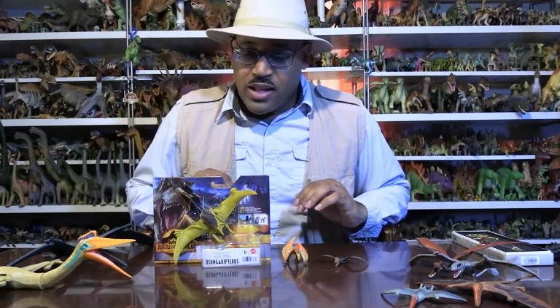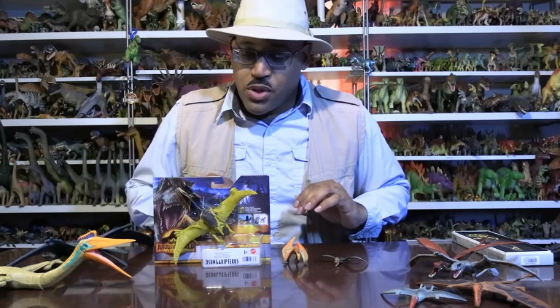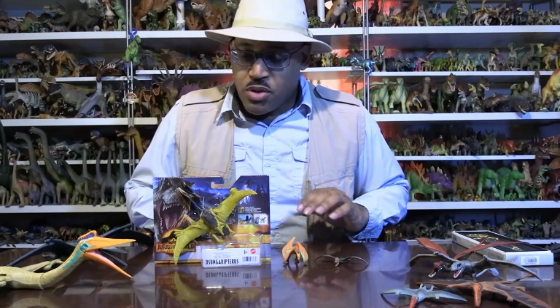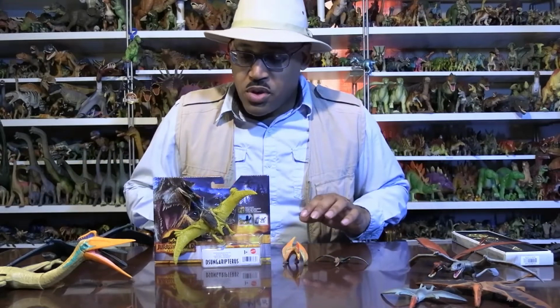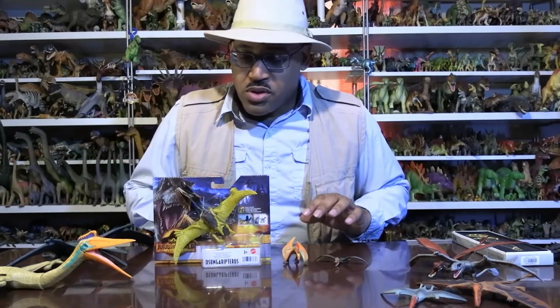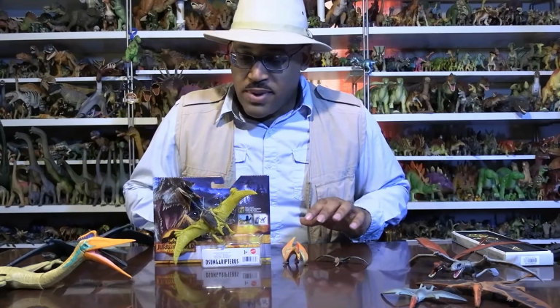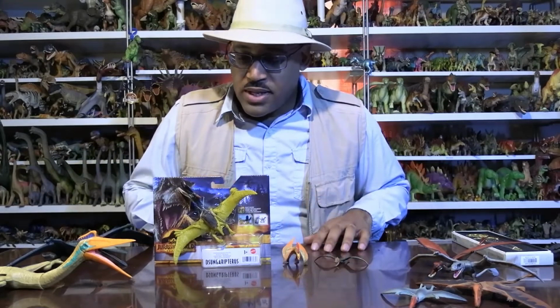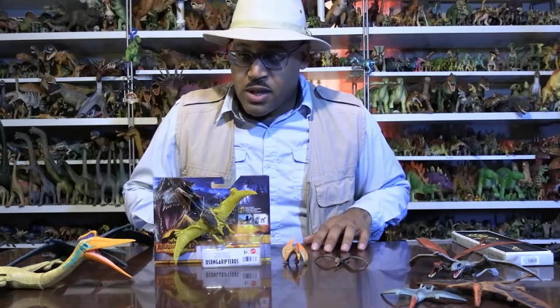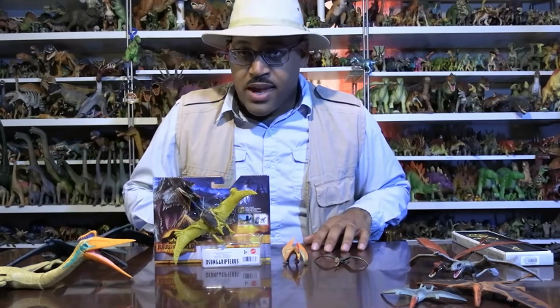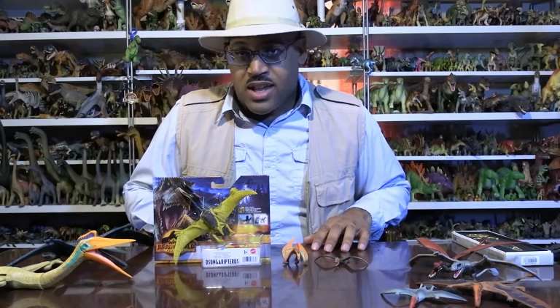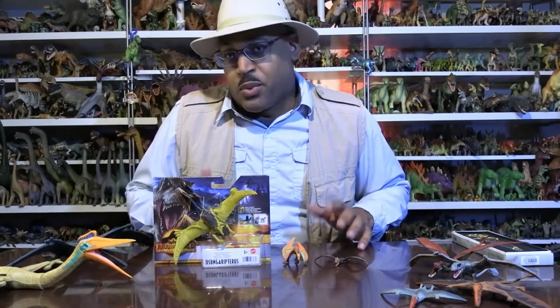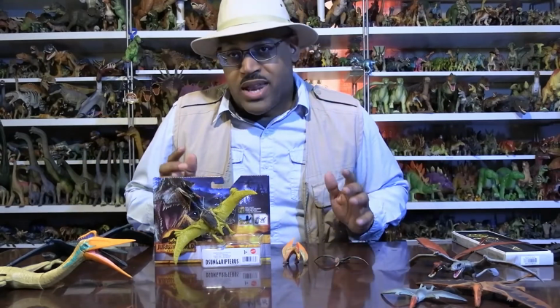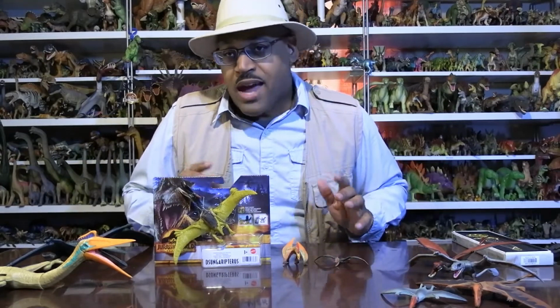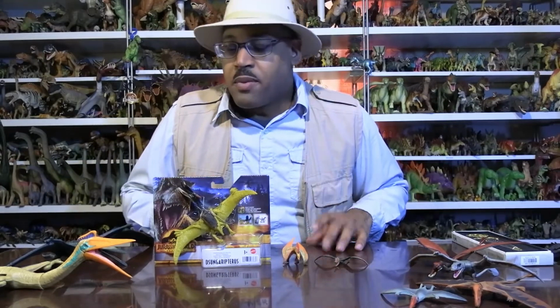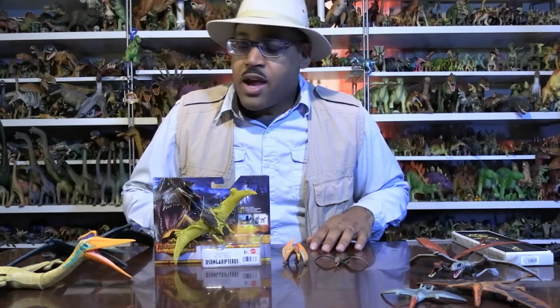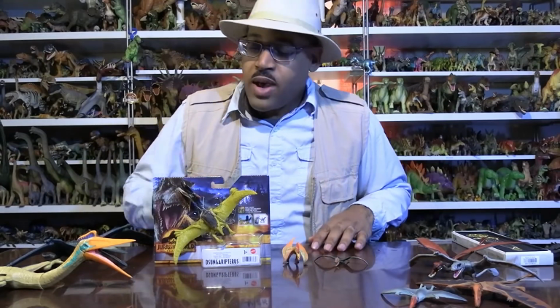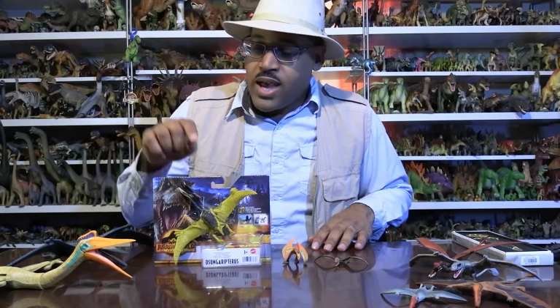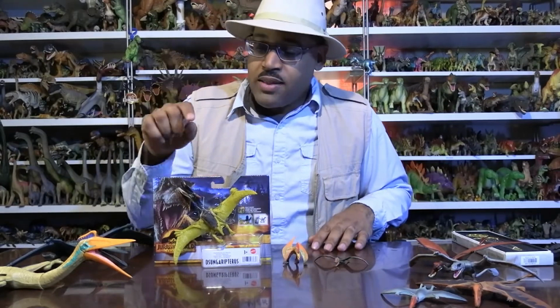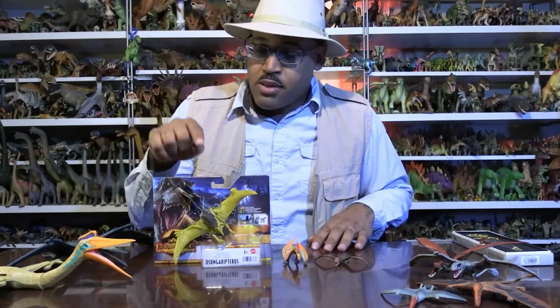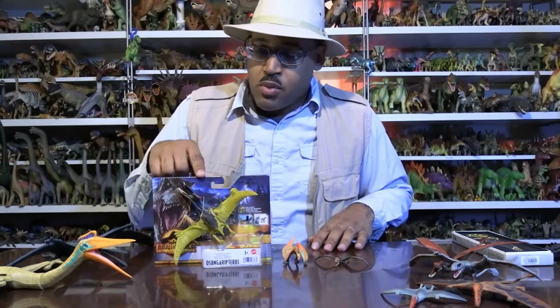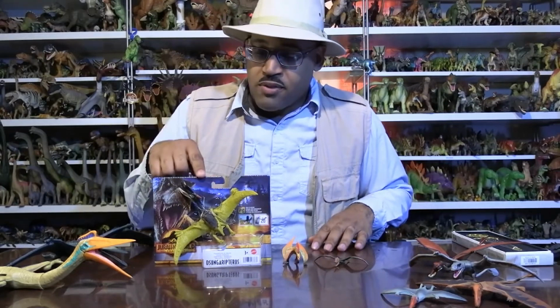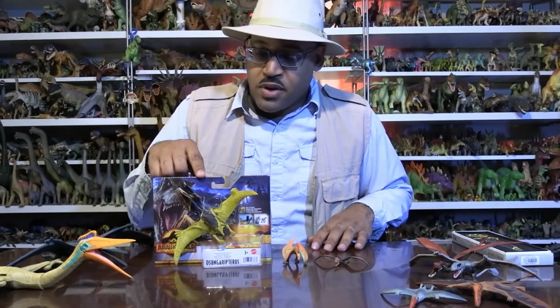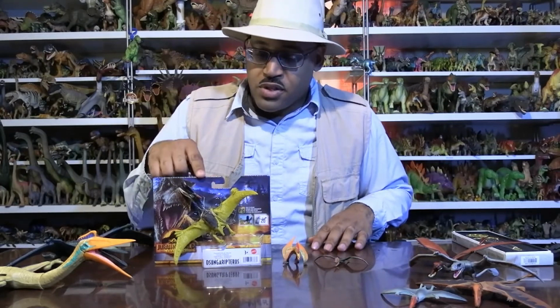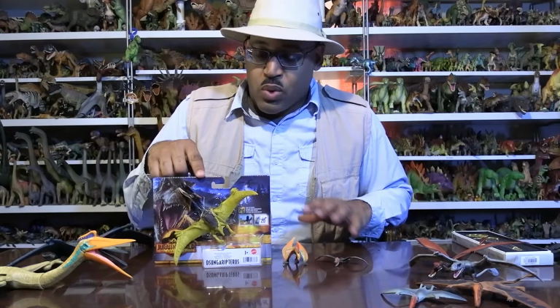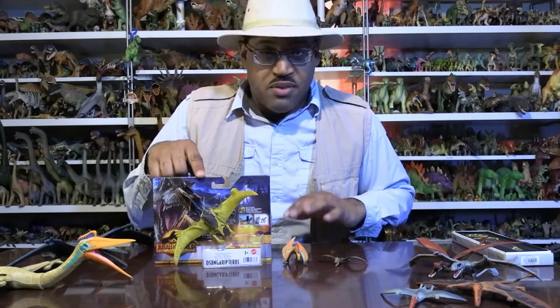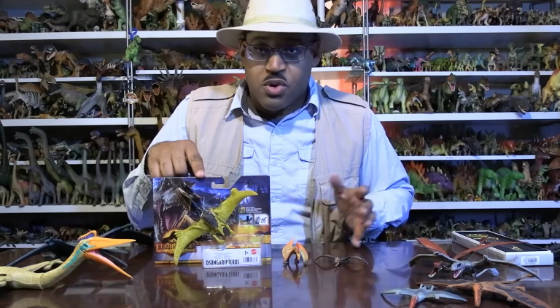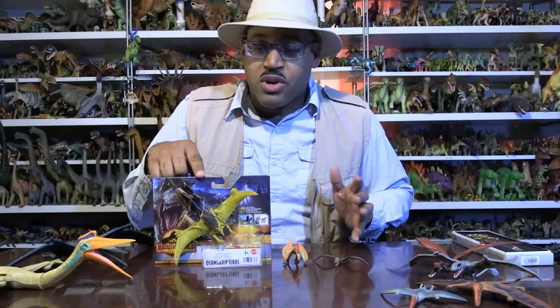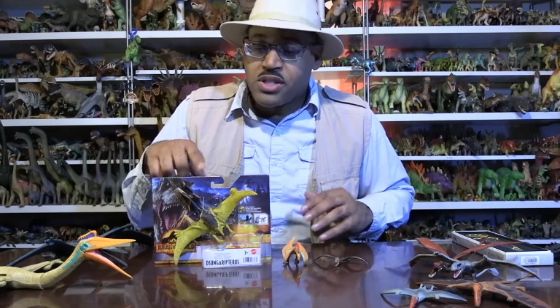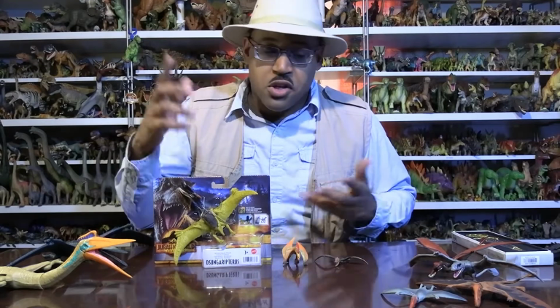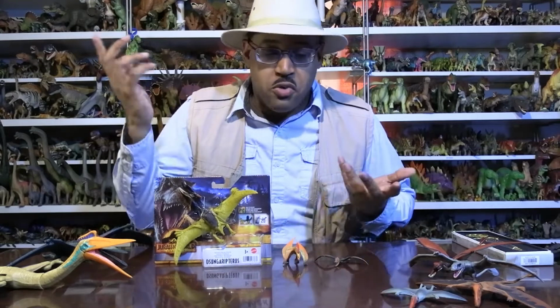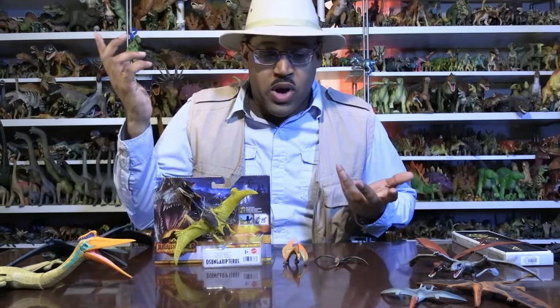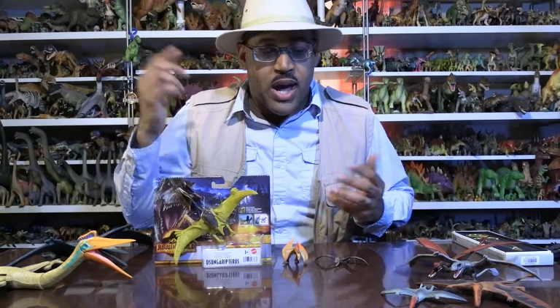Jurassic World Dominion is coming out like a week and a half from now, and this is one of the first wave of toys, so why not?